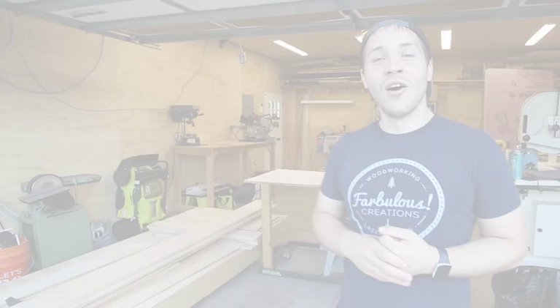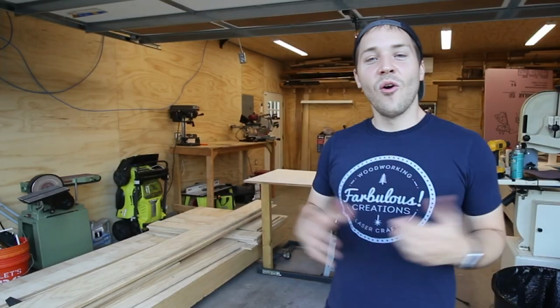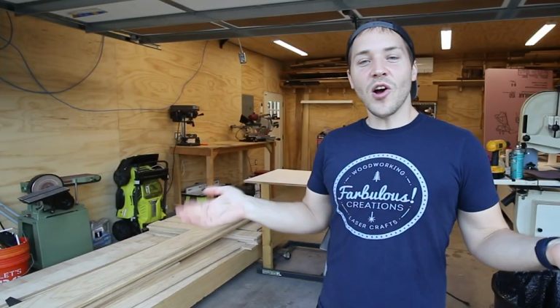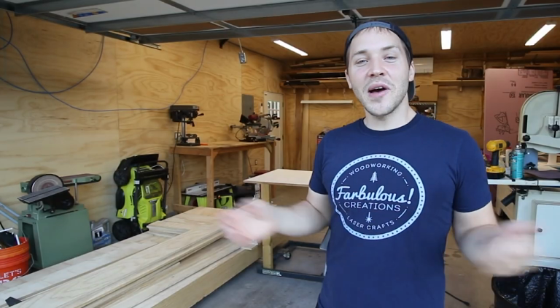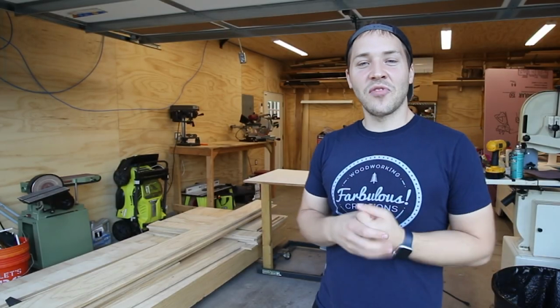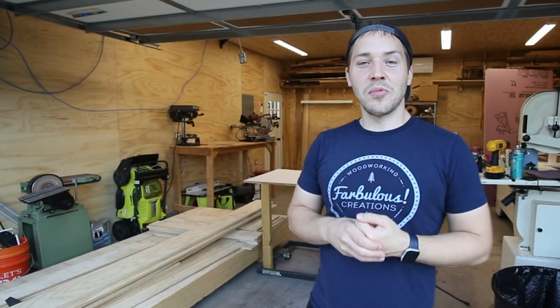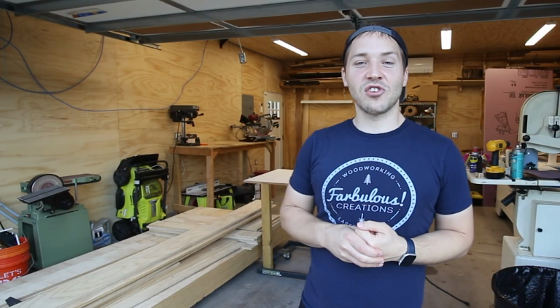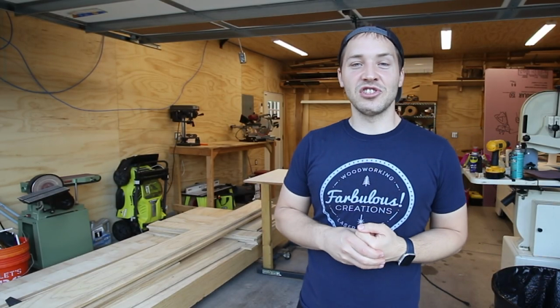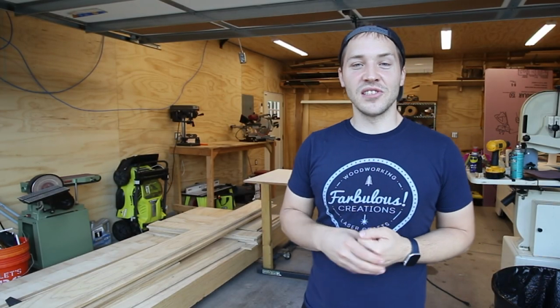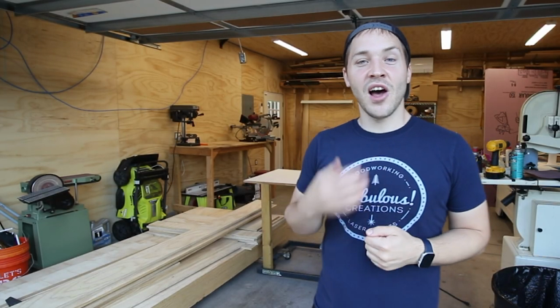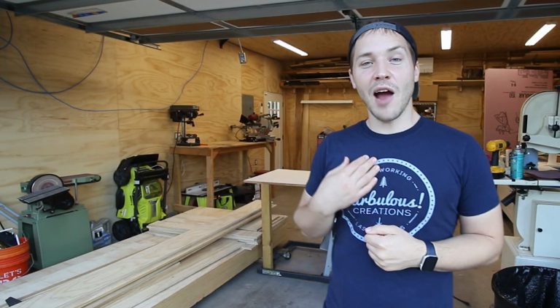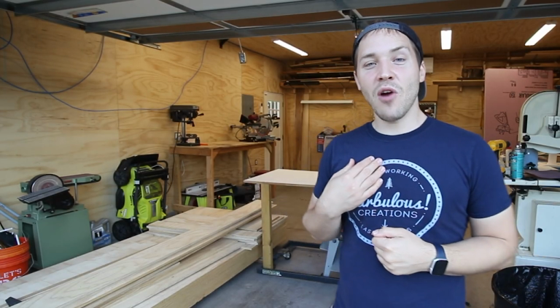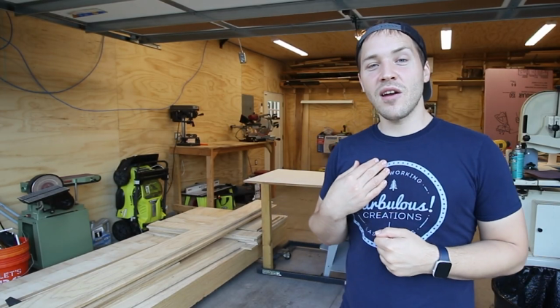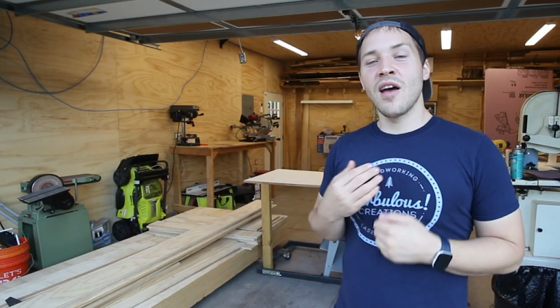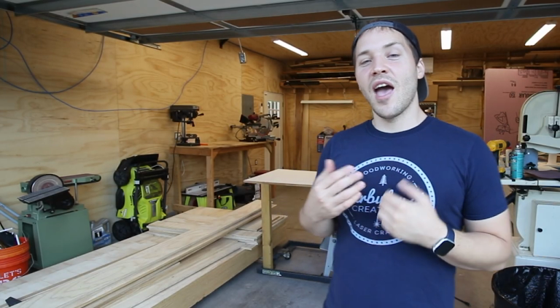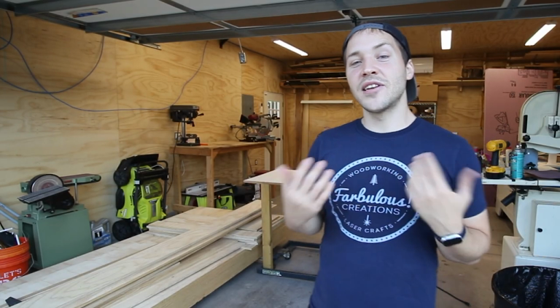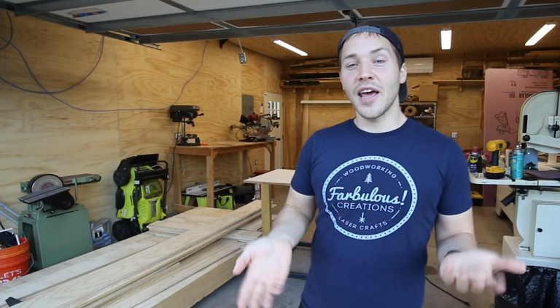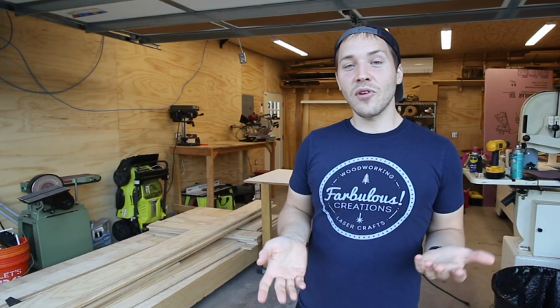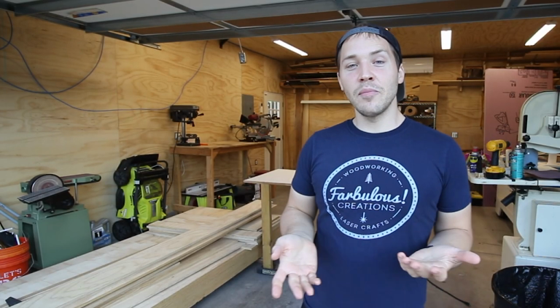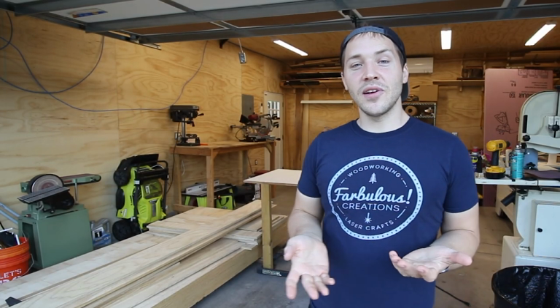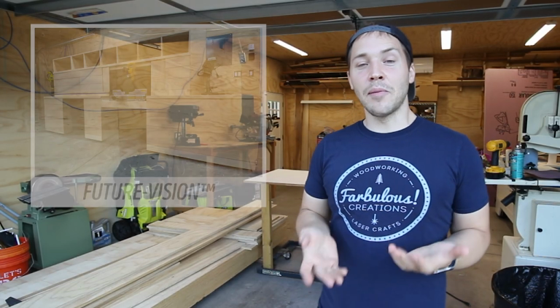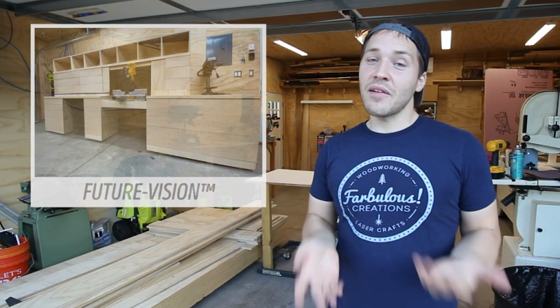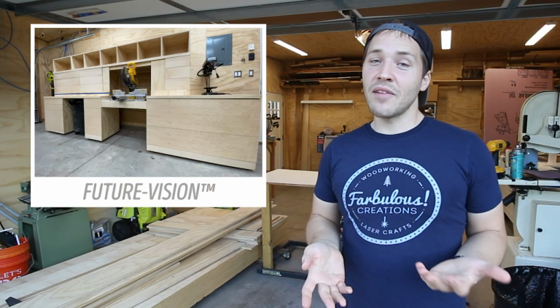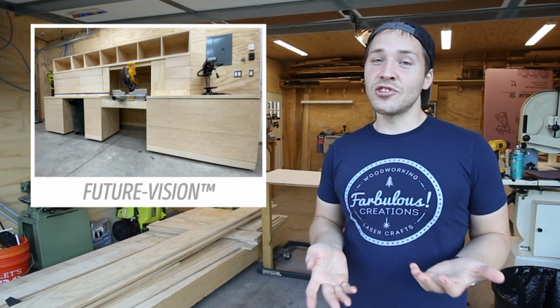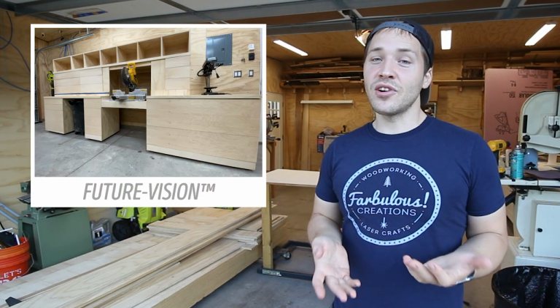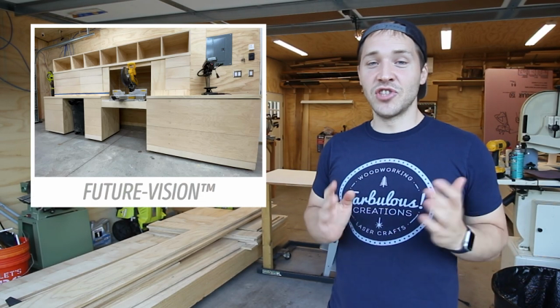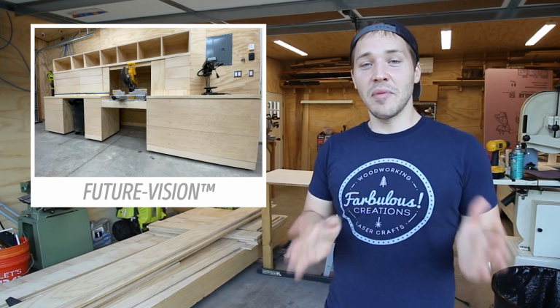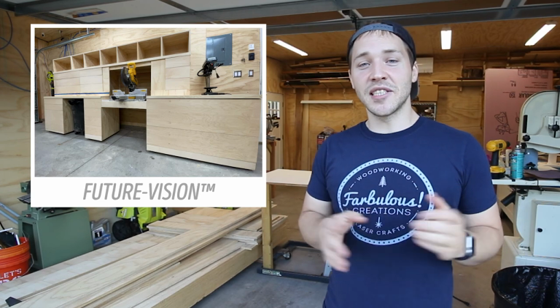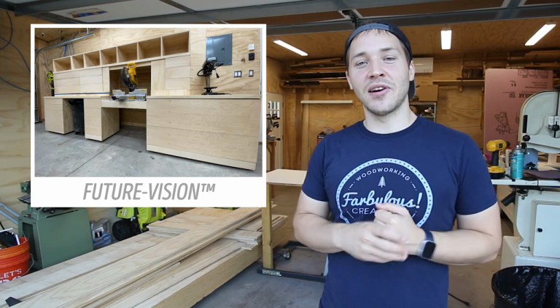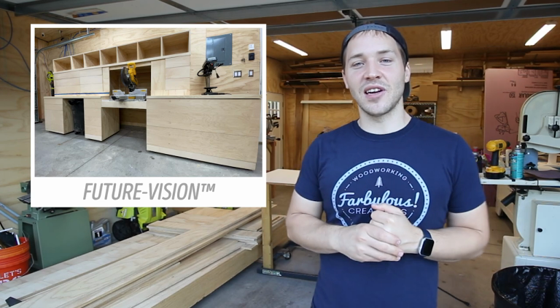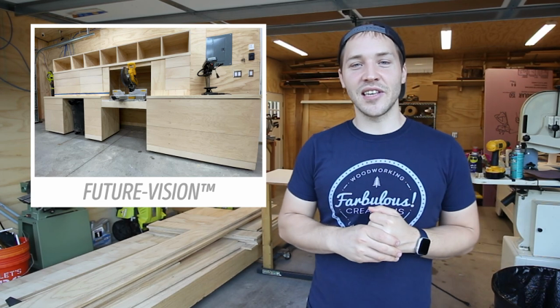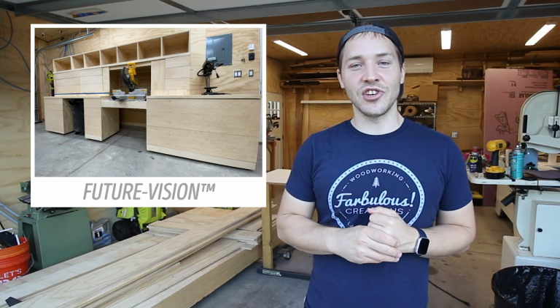Welcome back to Fabulous Creations. I'm Ron, and today we're going to build a modified version of J-Bait's miter saw station.